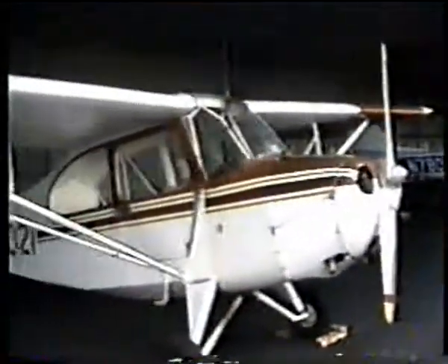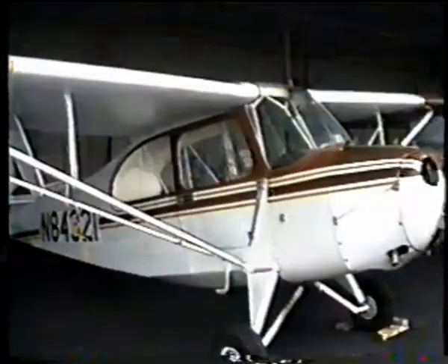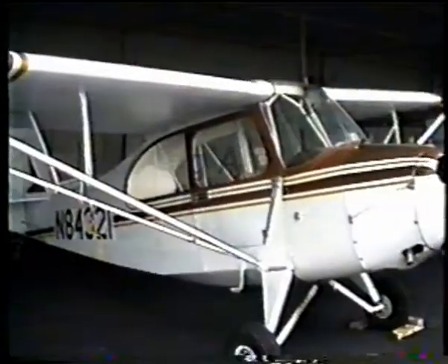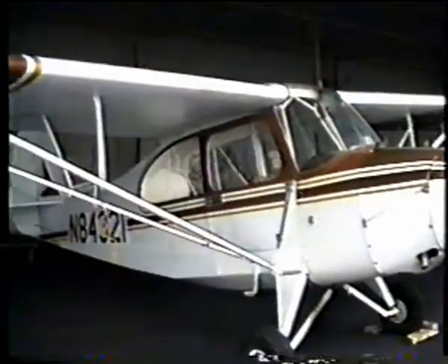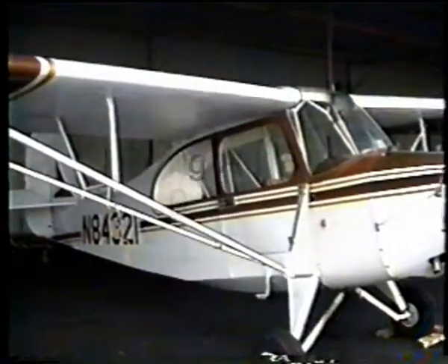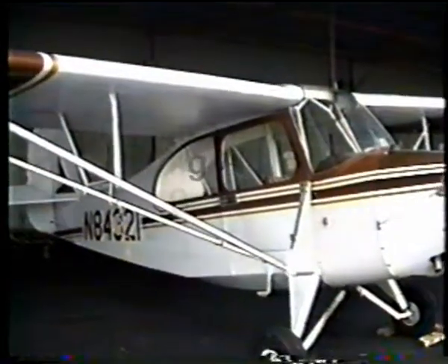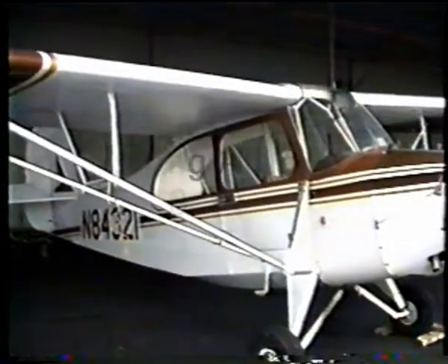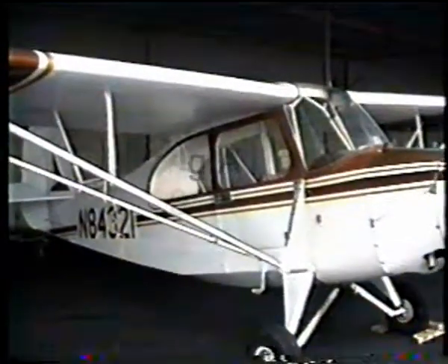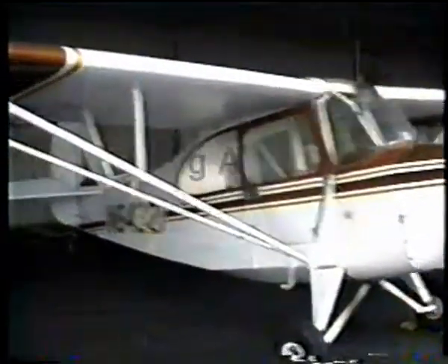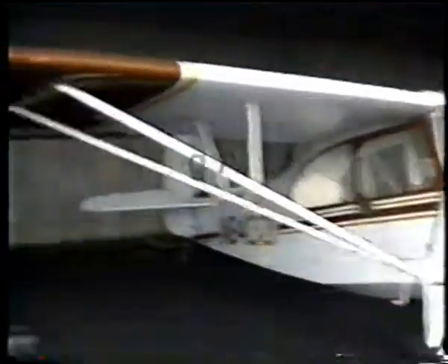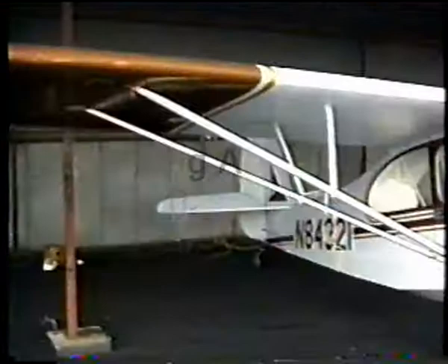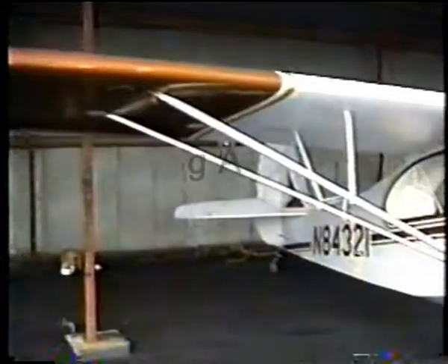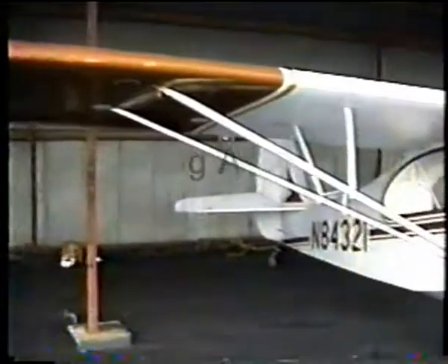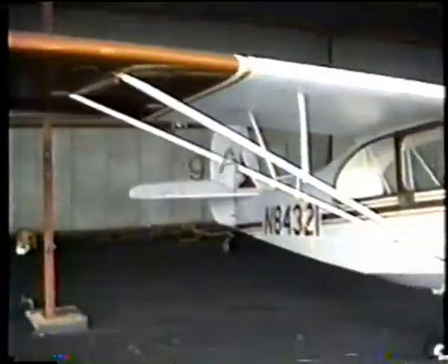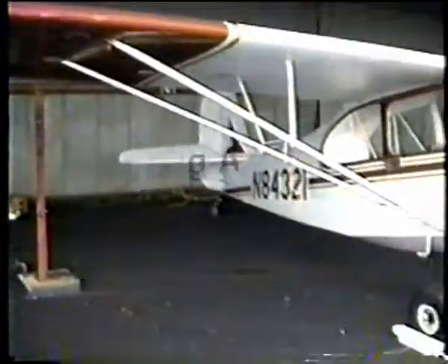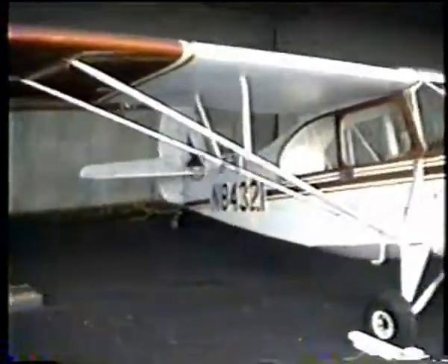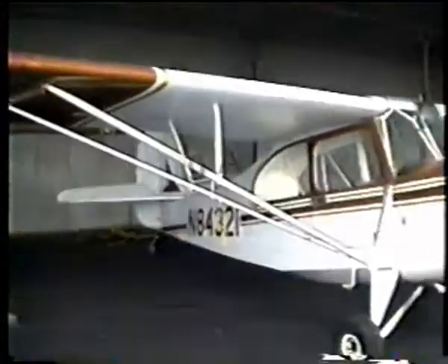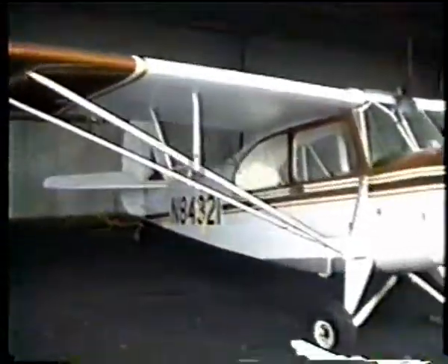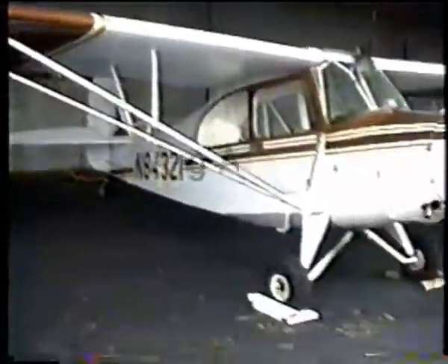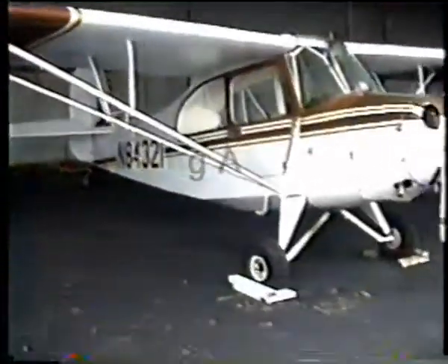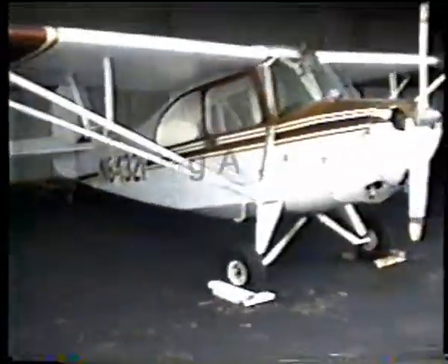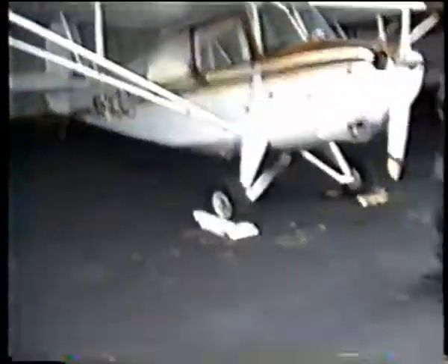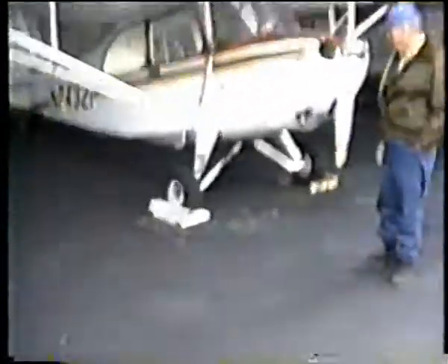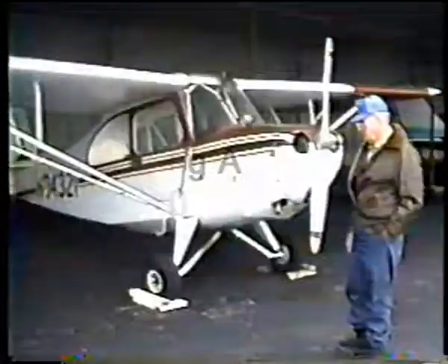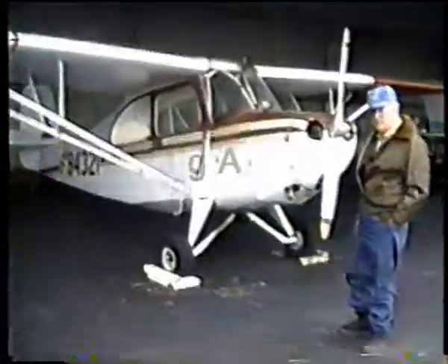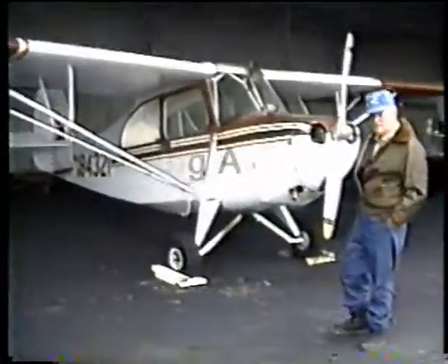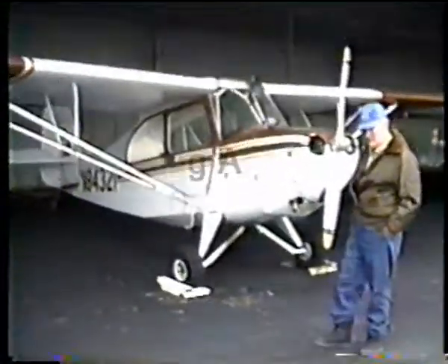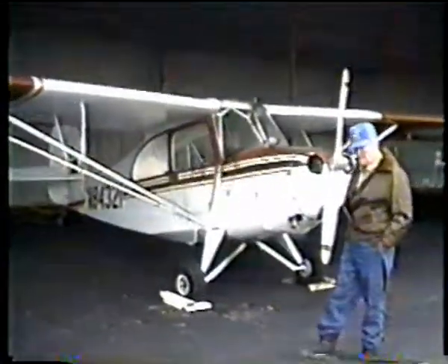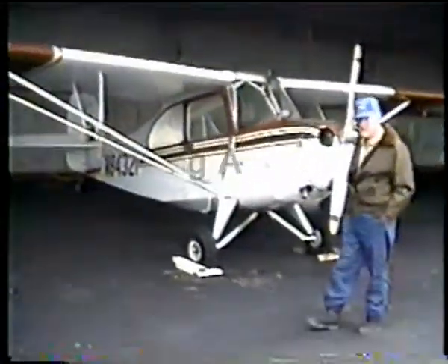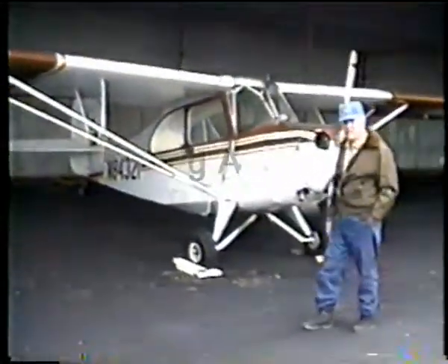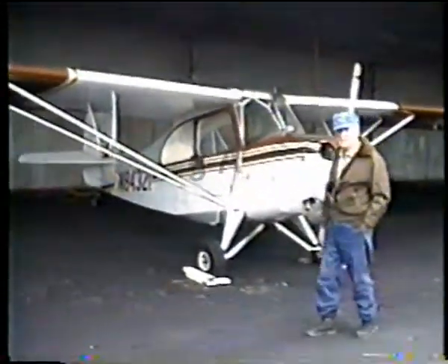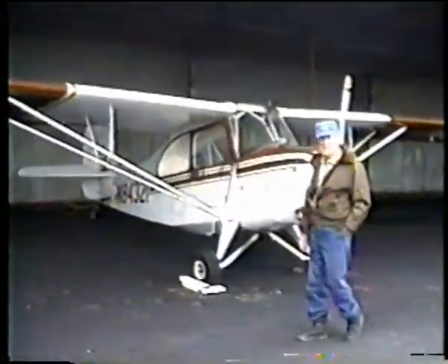That's the plane we were flying in. Let me back it up so you can see. You can see the water right out of this plane.